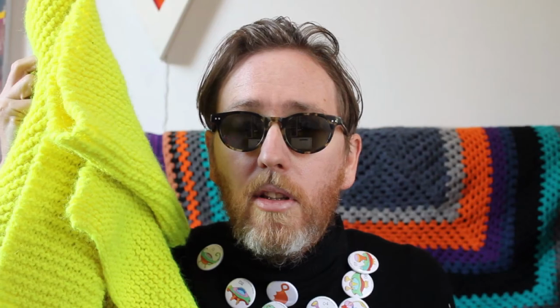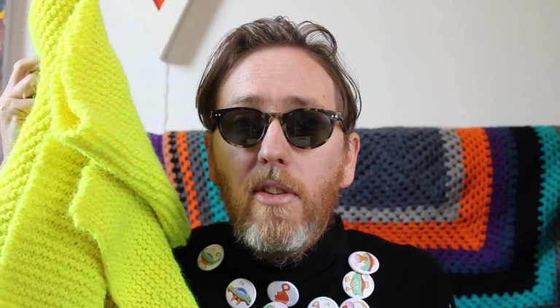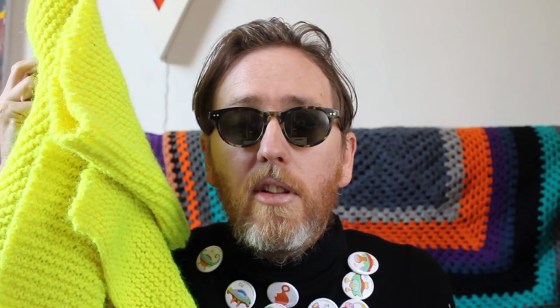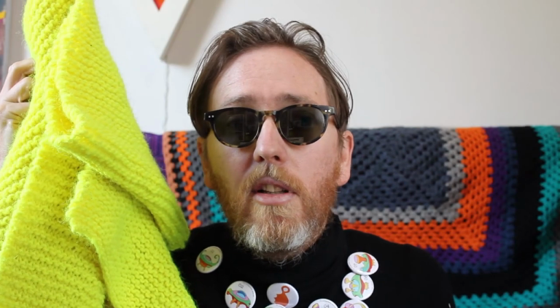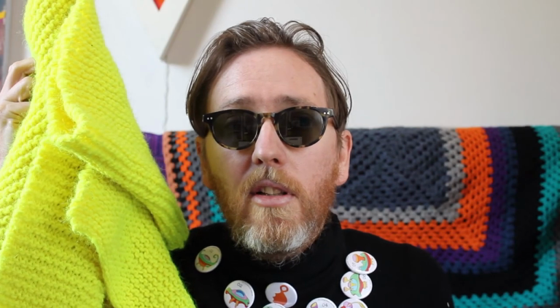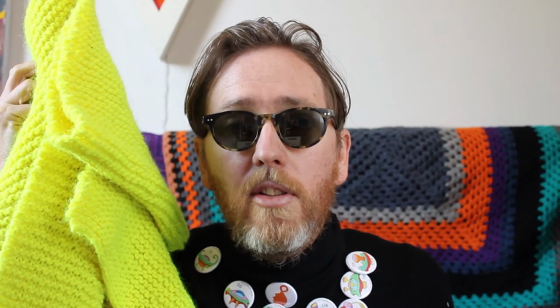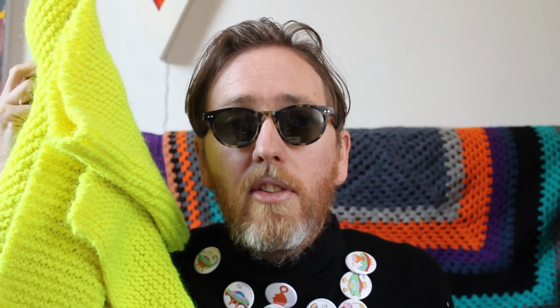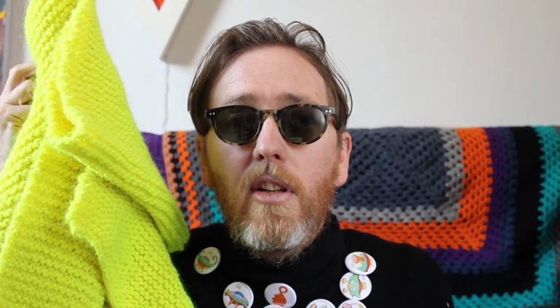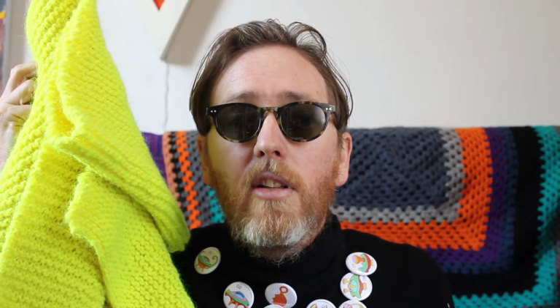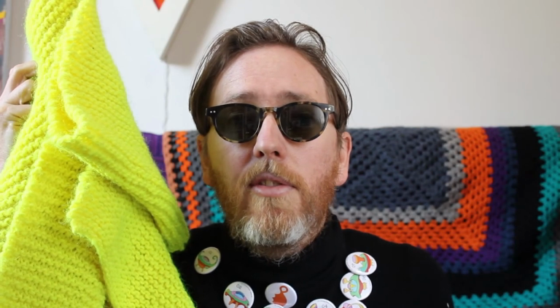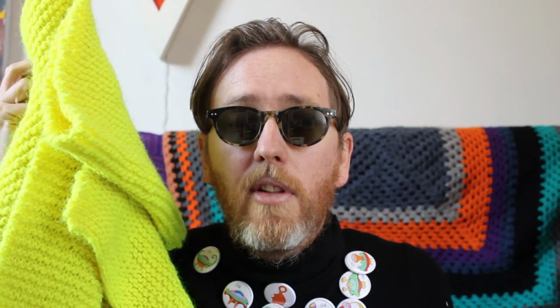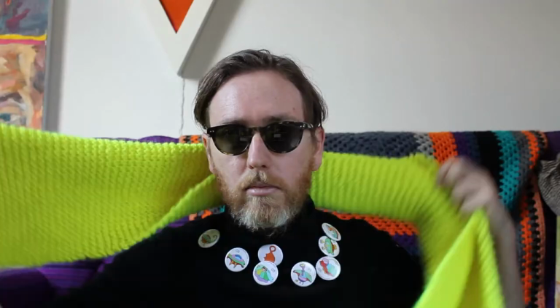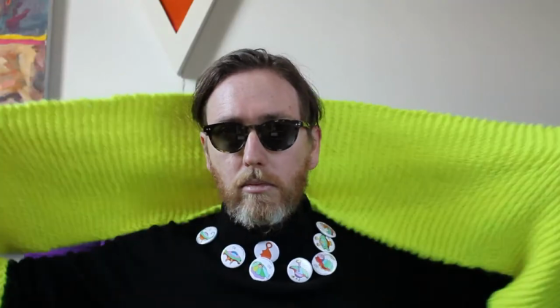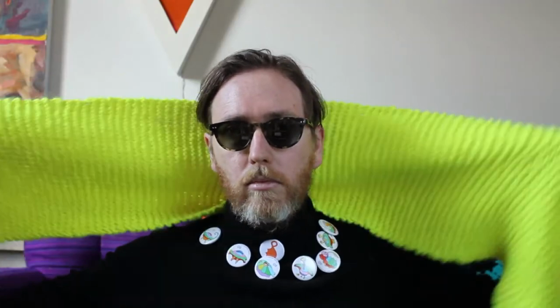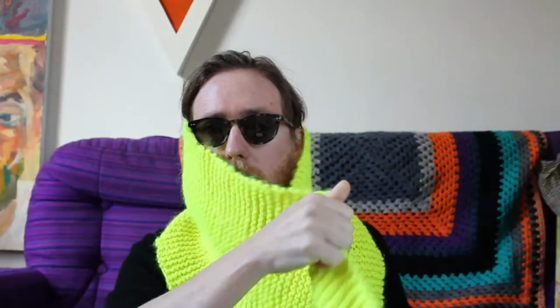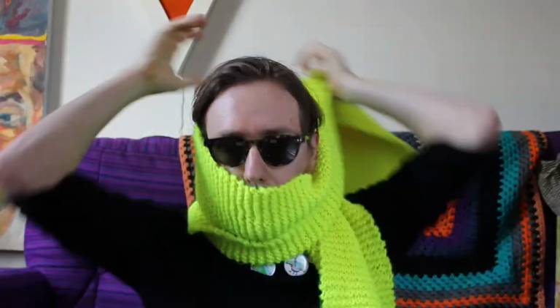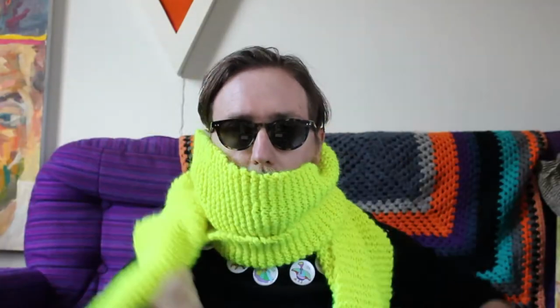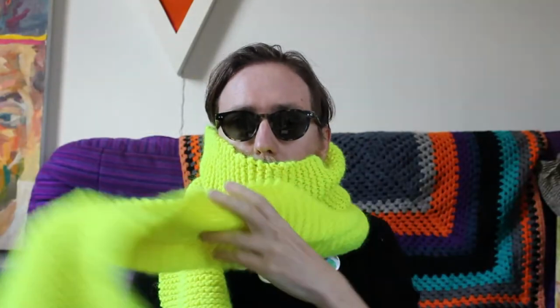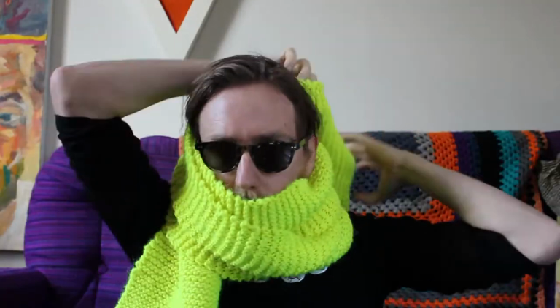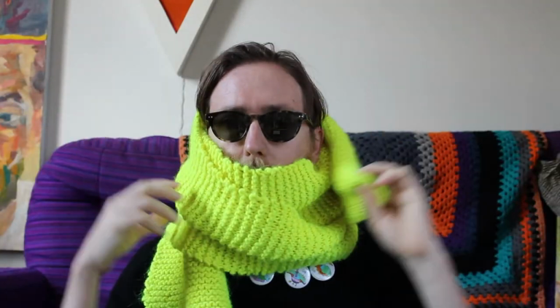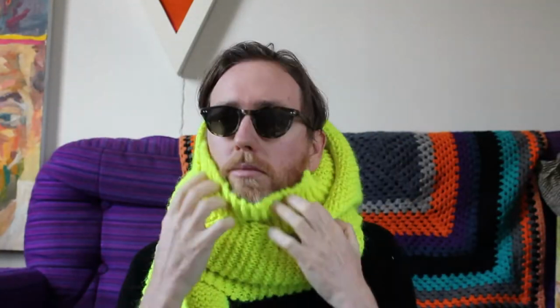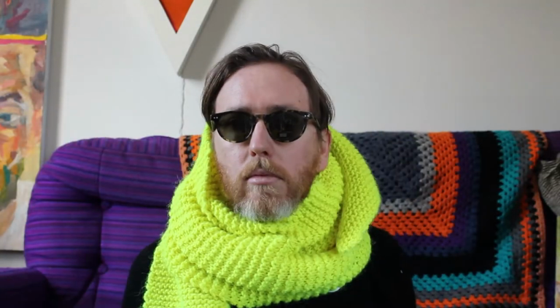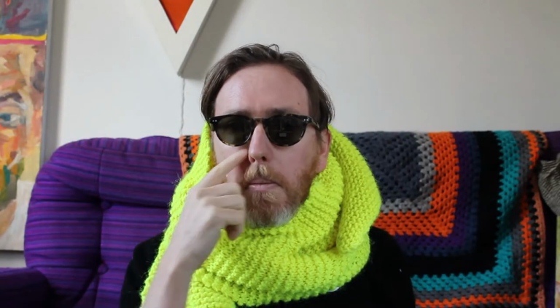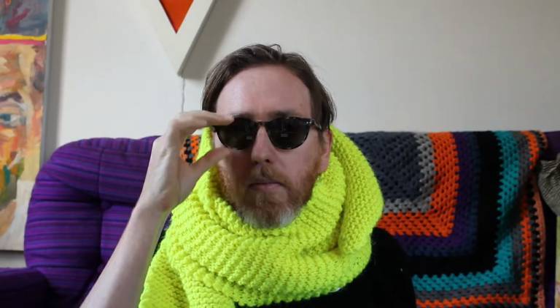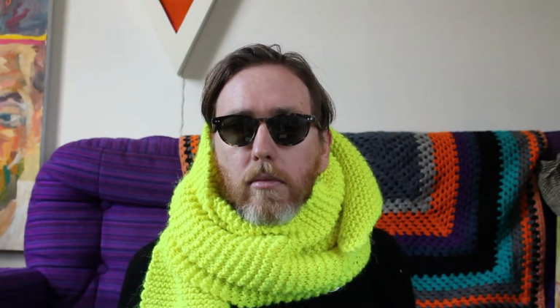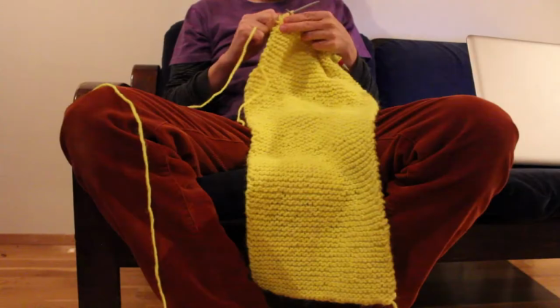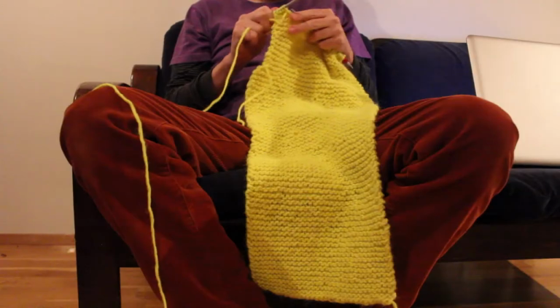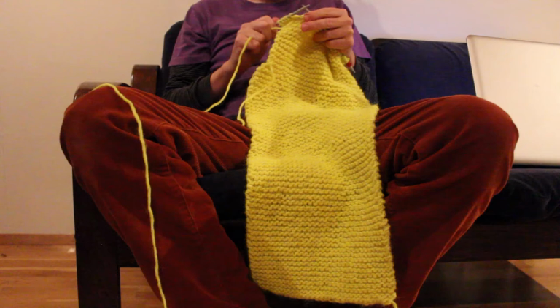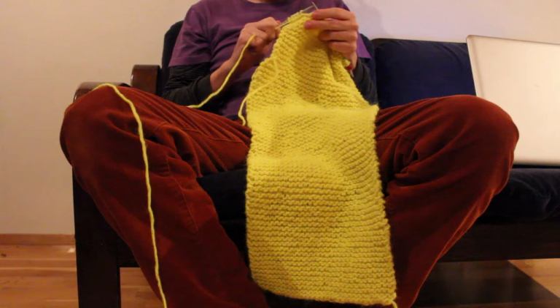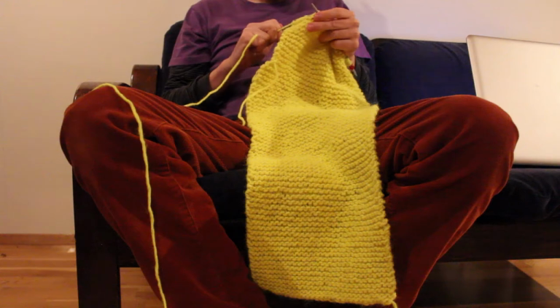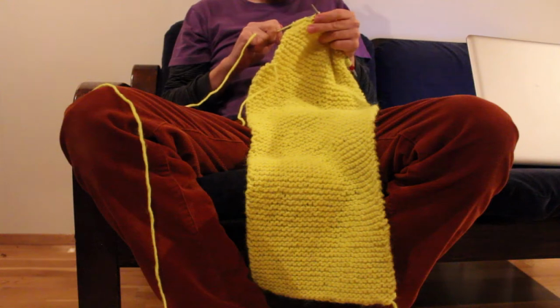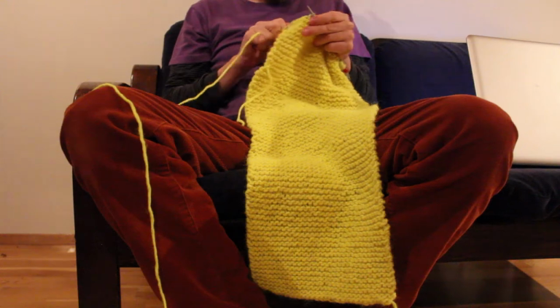This is a yellow knitted scarf. It's a piece of fashion, not art — although it was made by an artist.